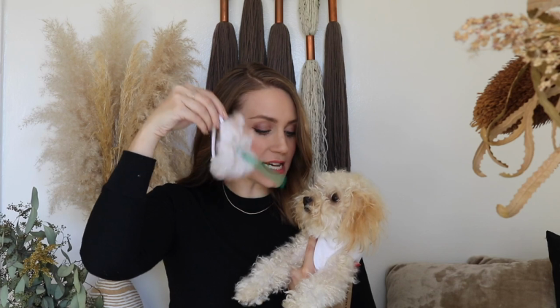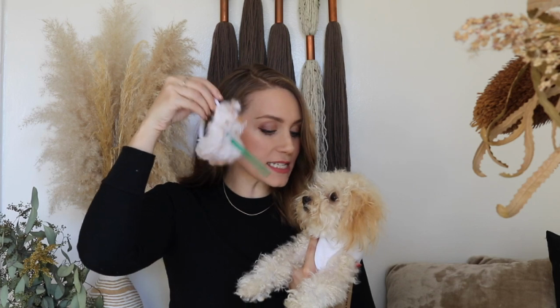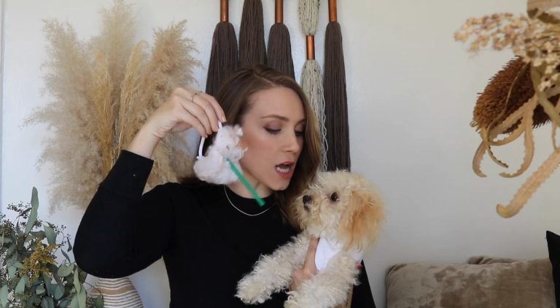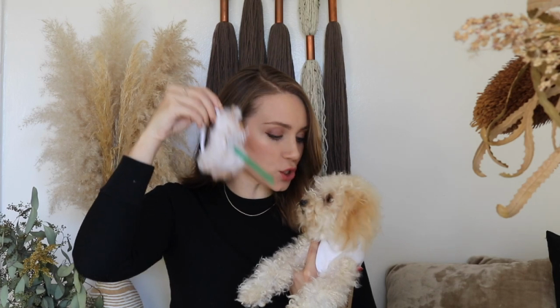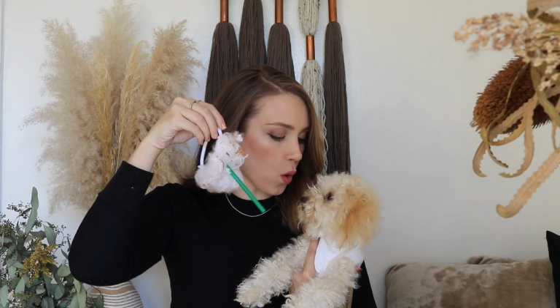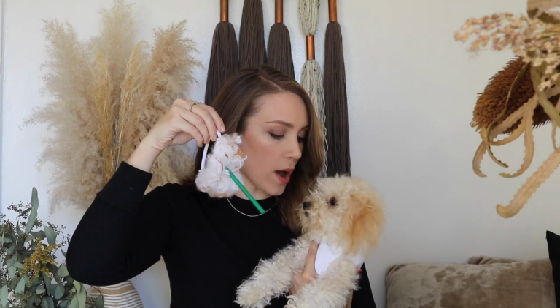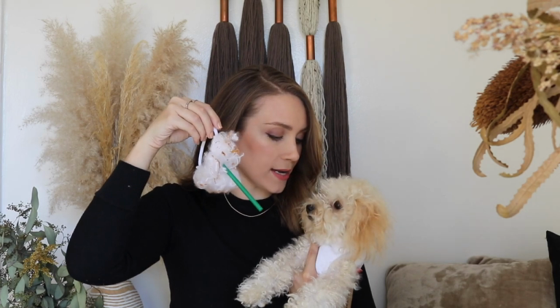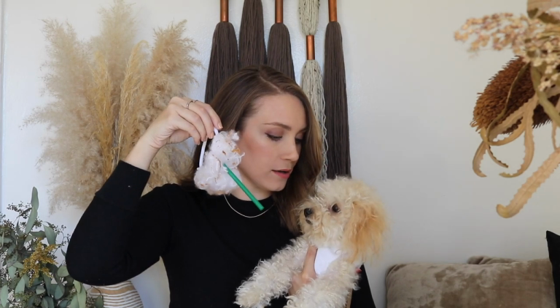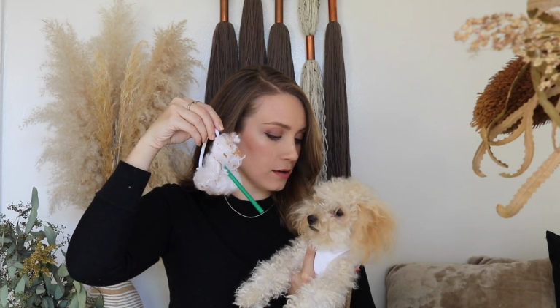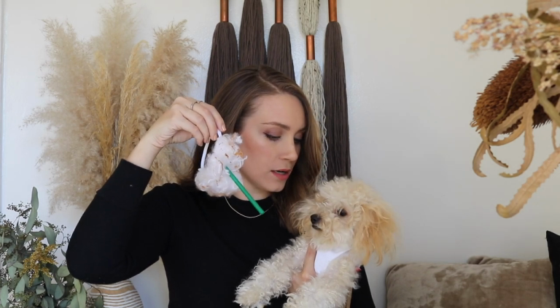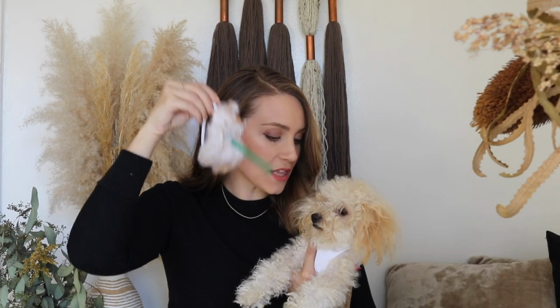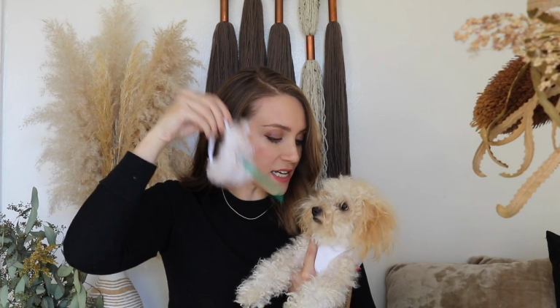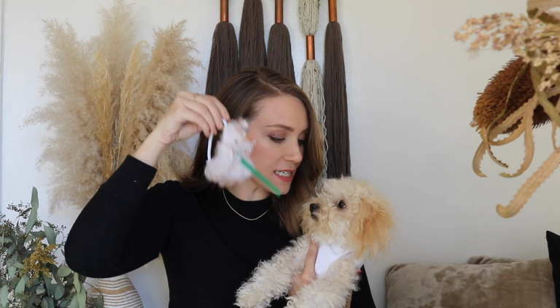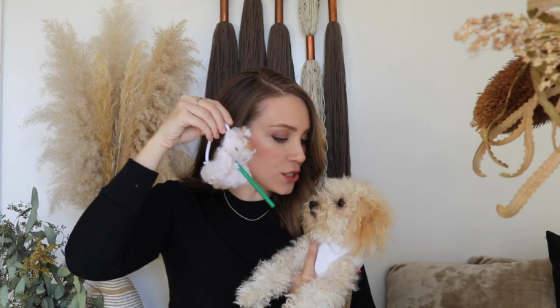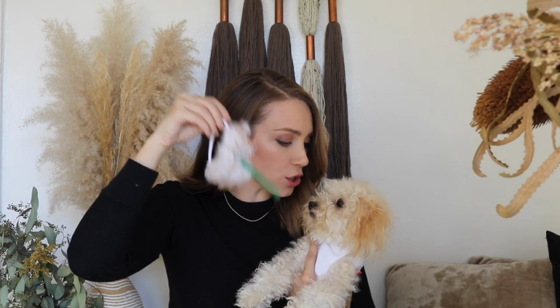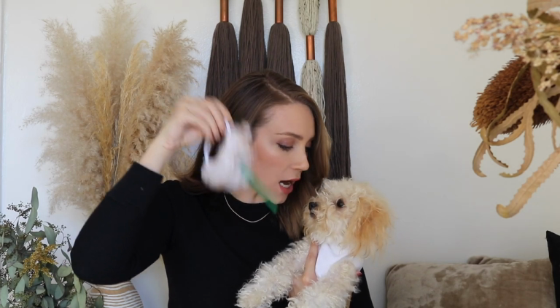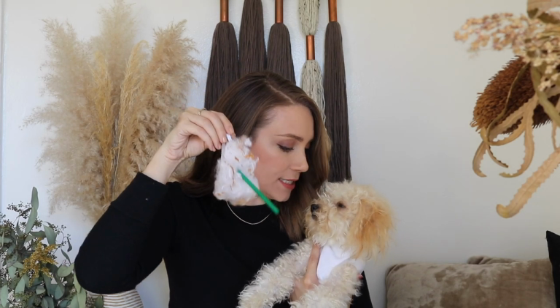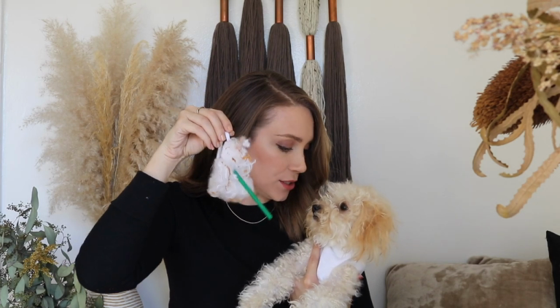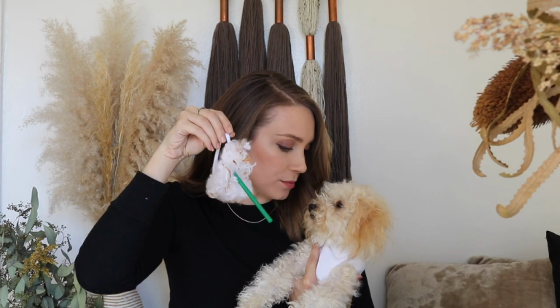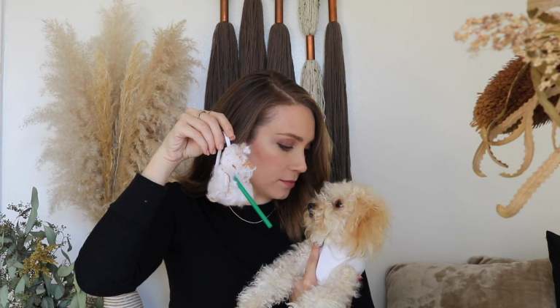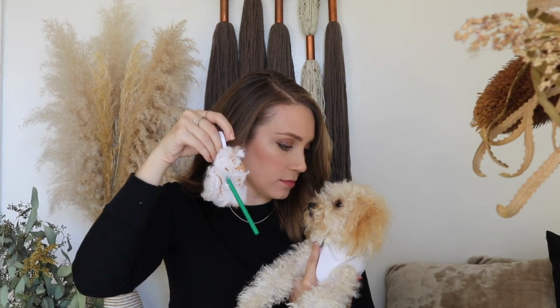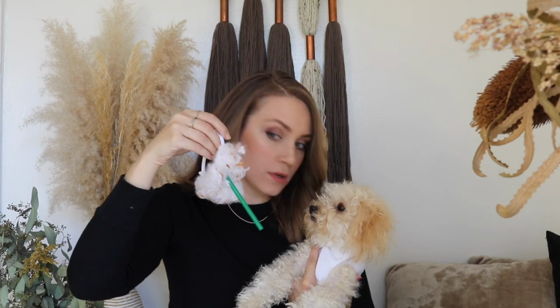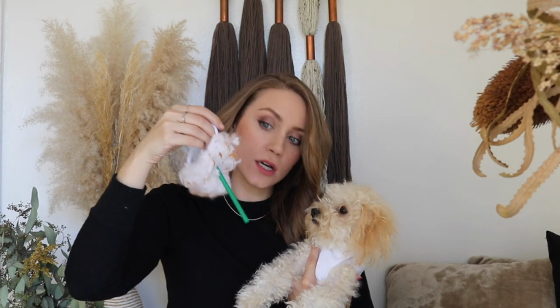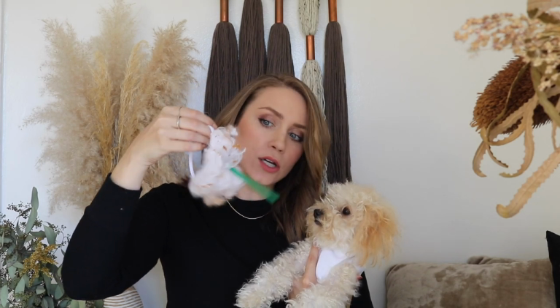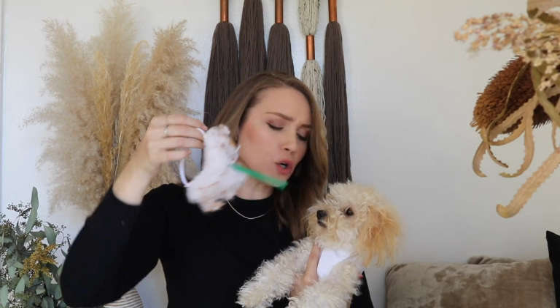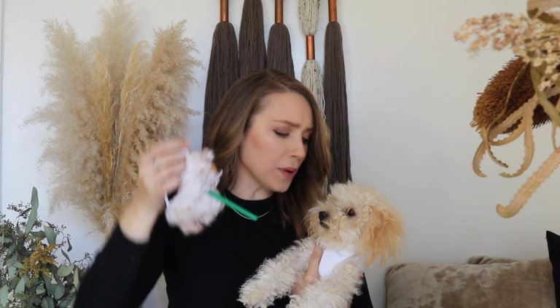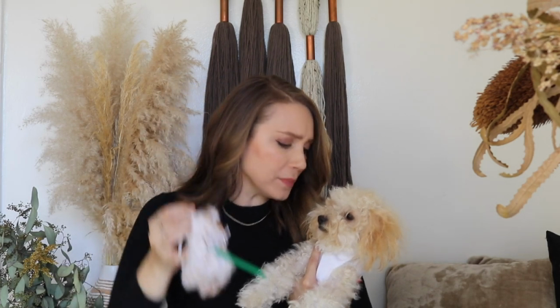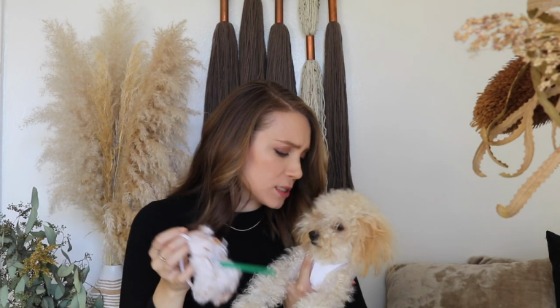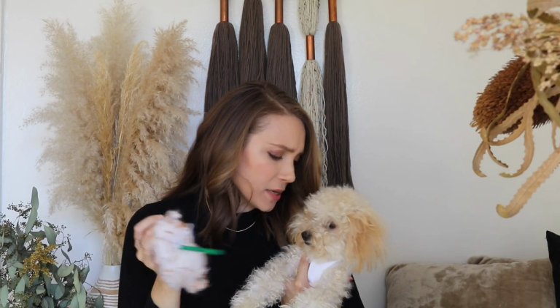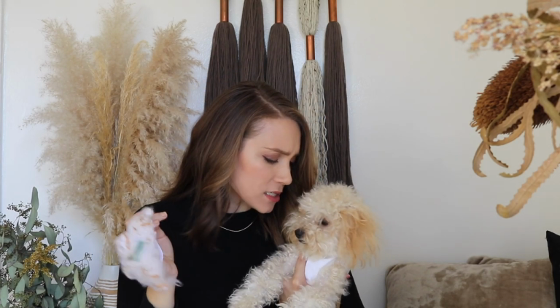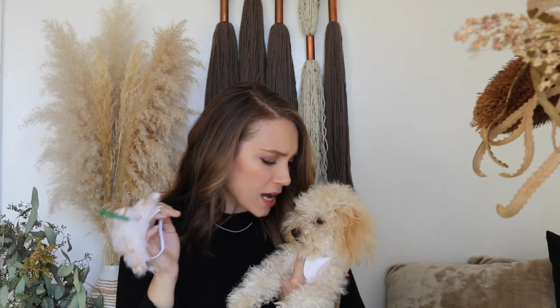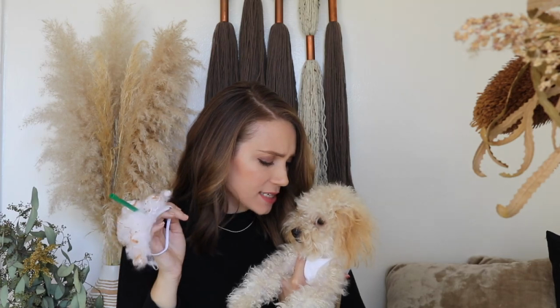This is not a toy. This is your costume. You're a pumpkin spice latte.